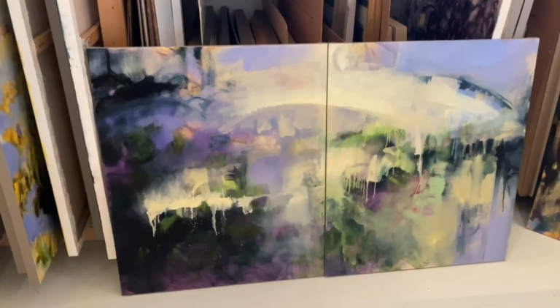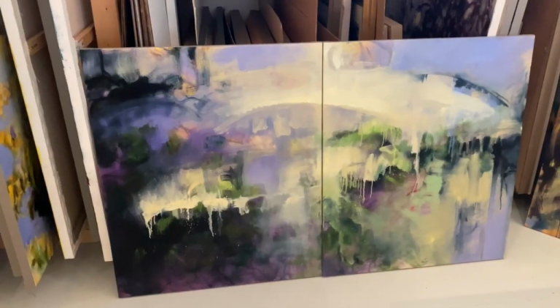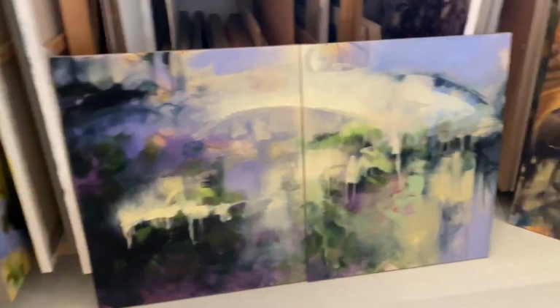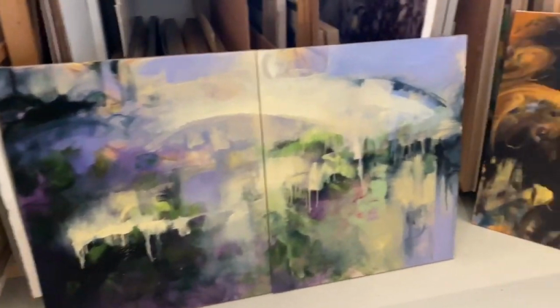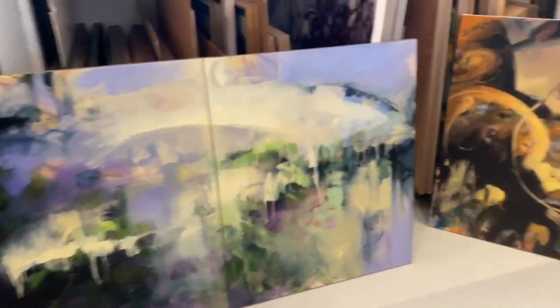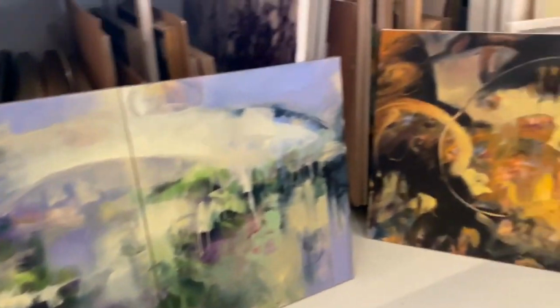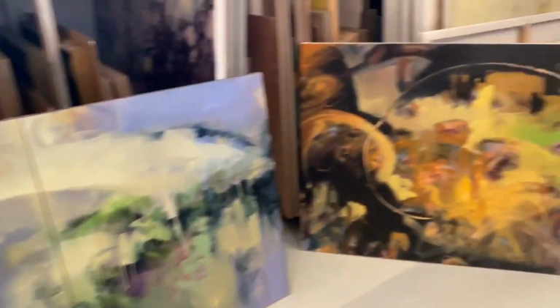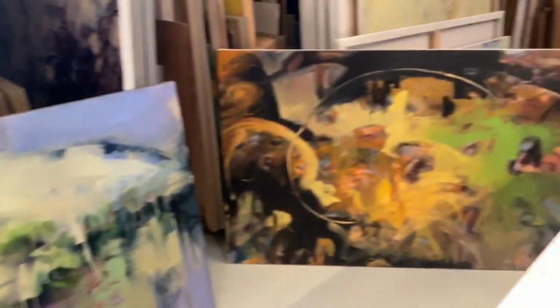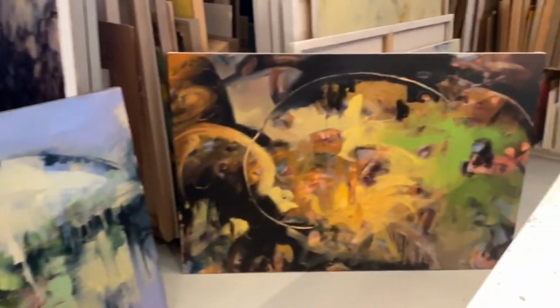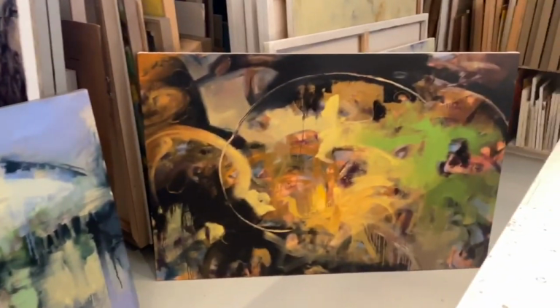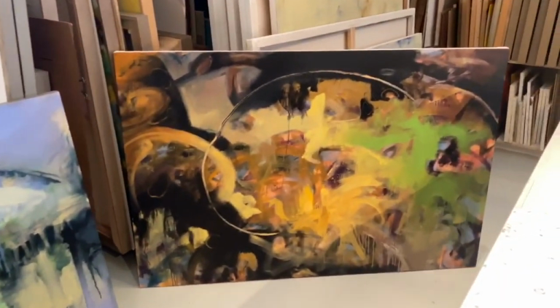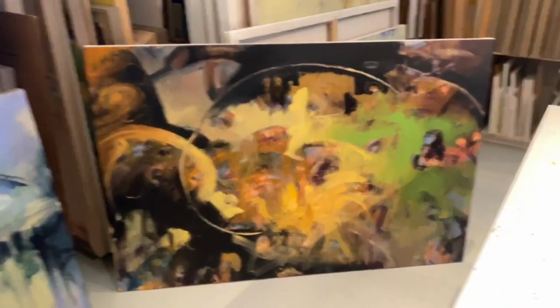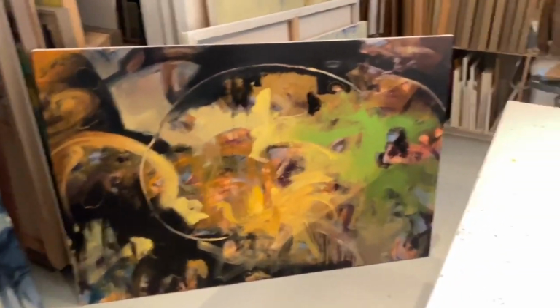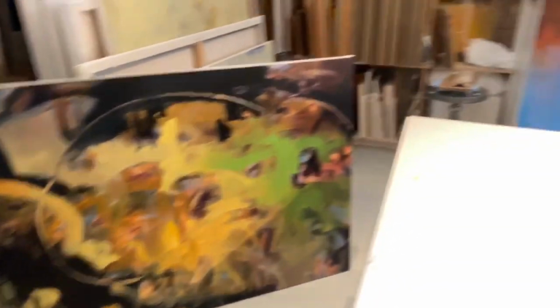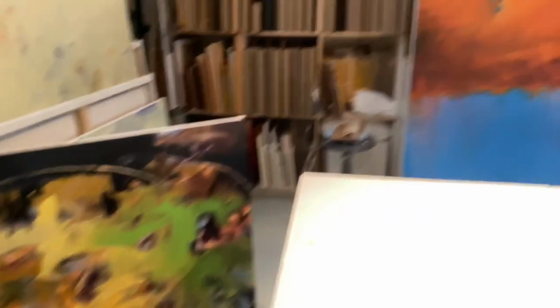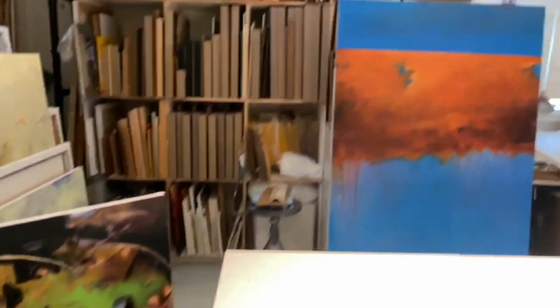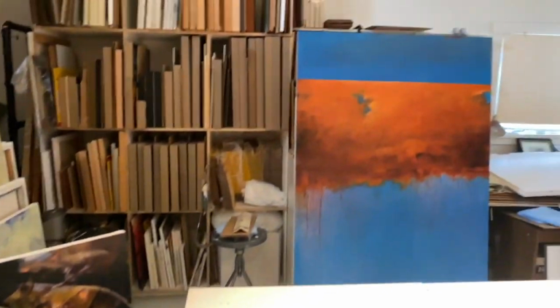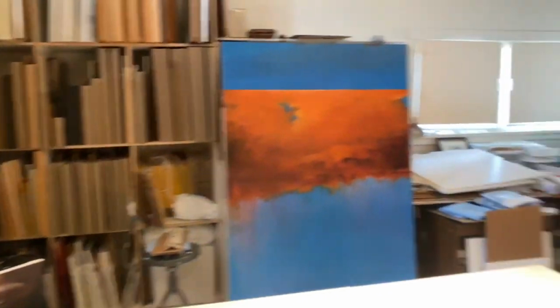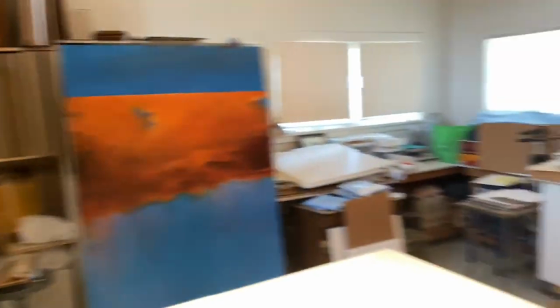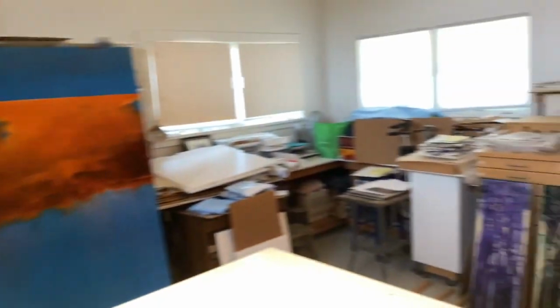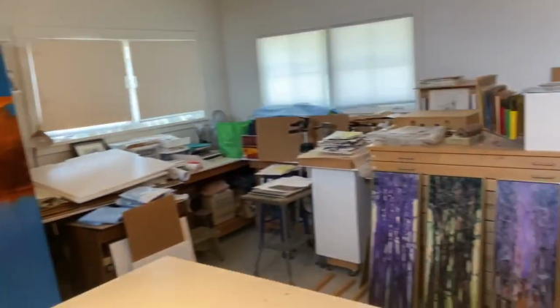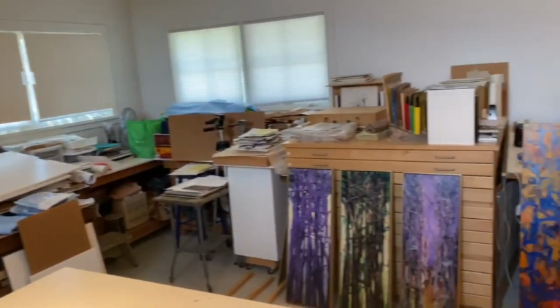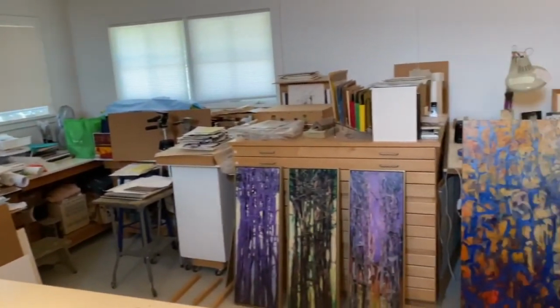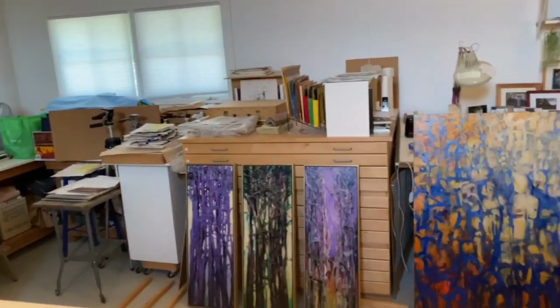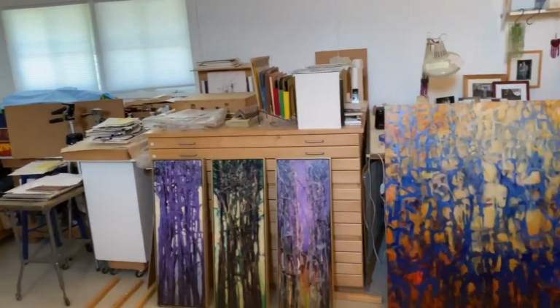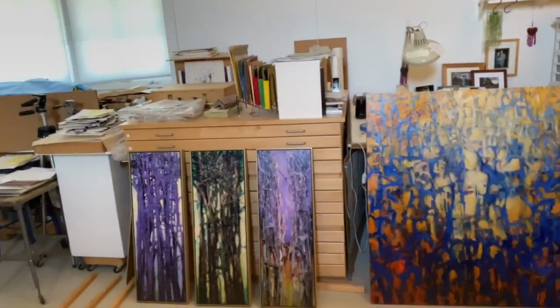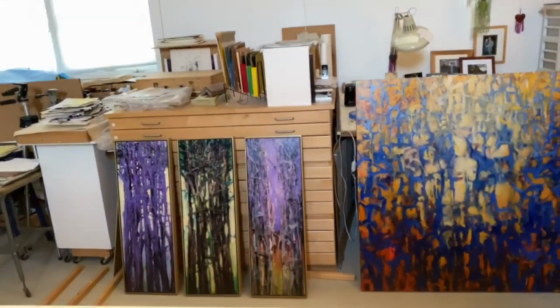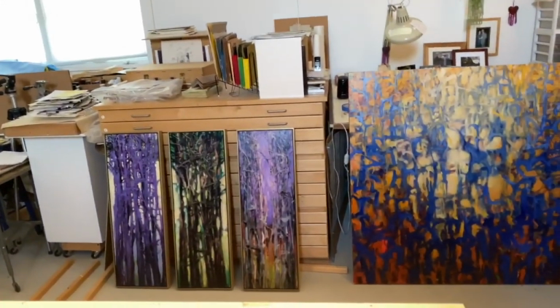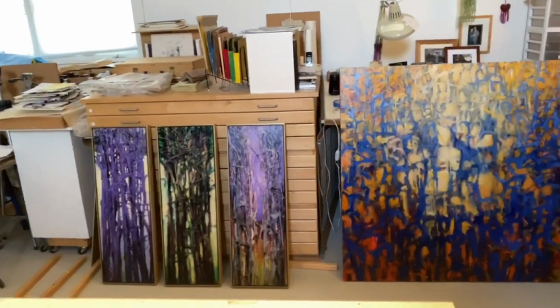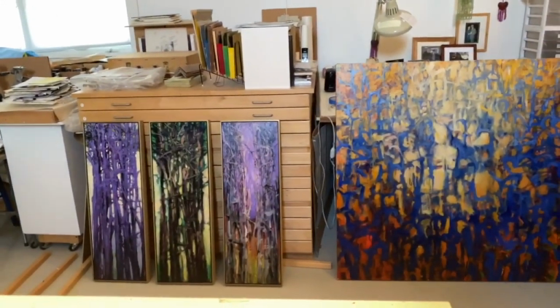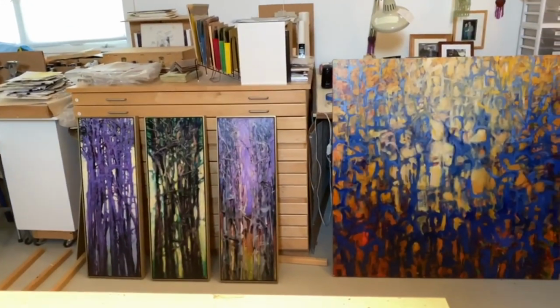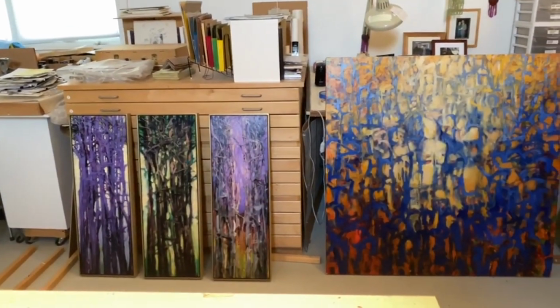Here are a couple of pieces from the Garden series. And then over here, a few pieces from the Tree Form series.